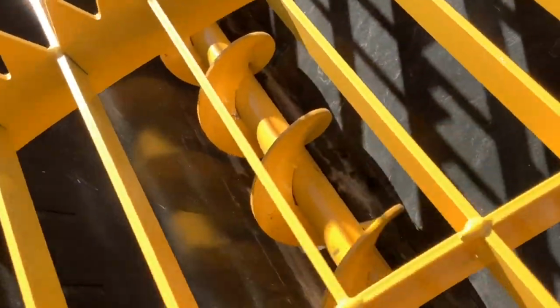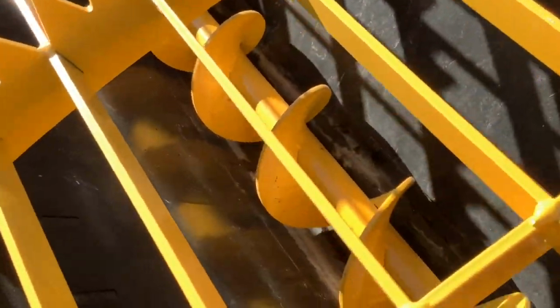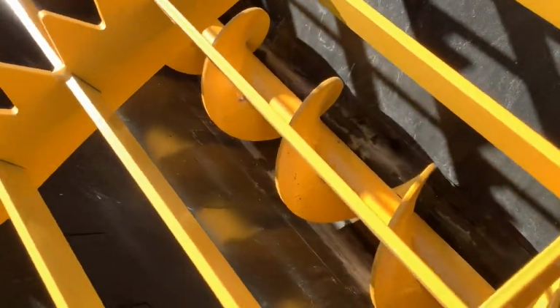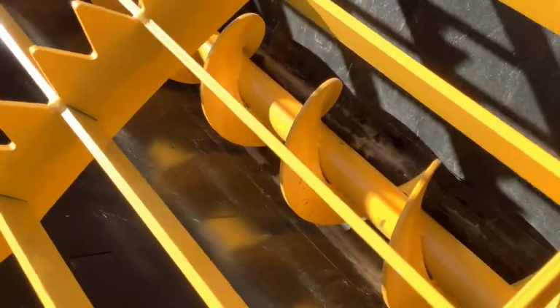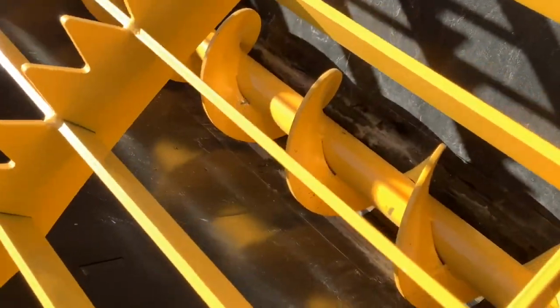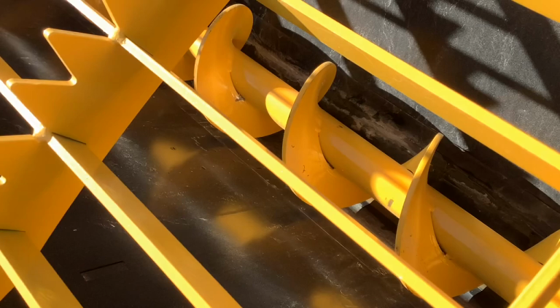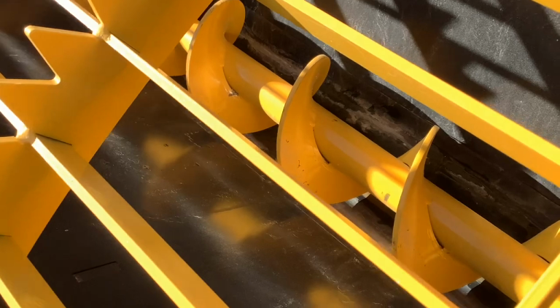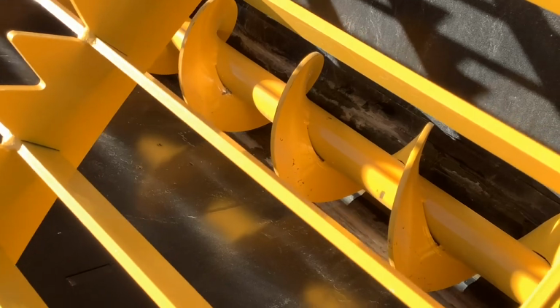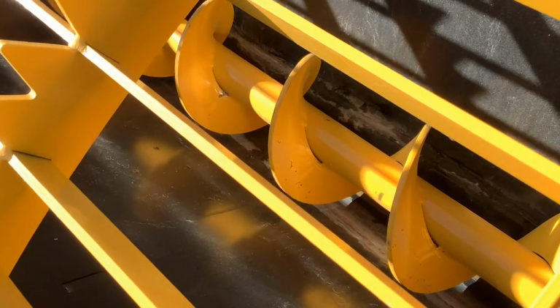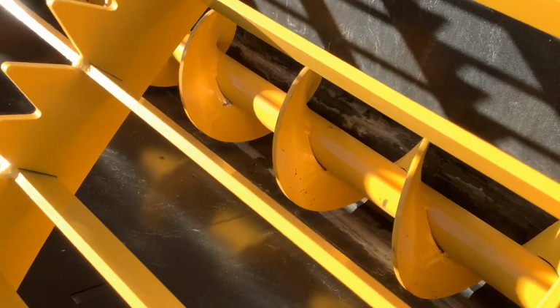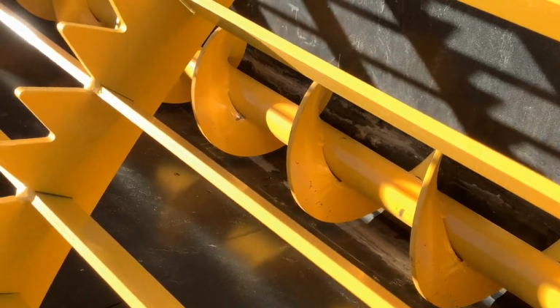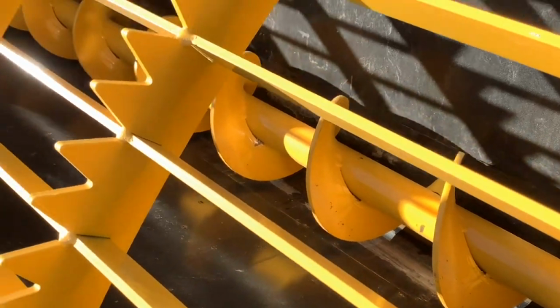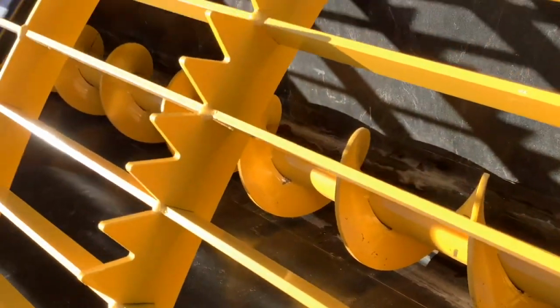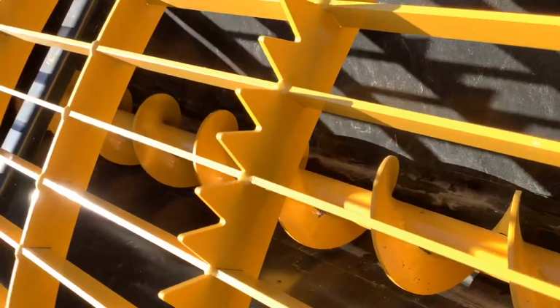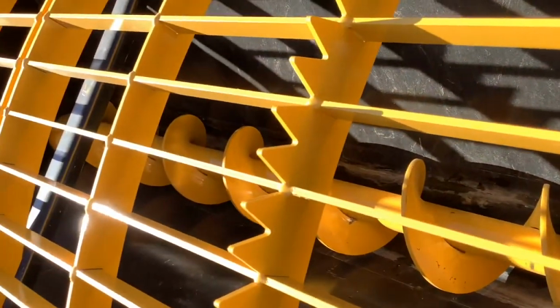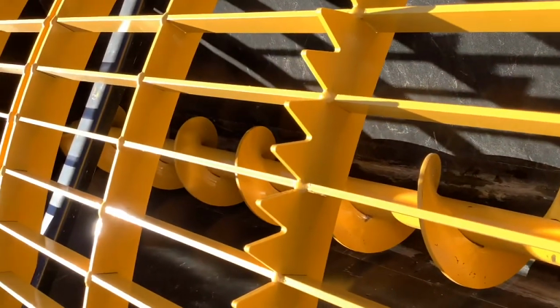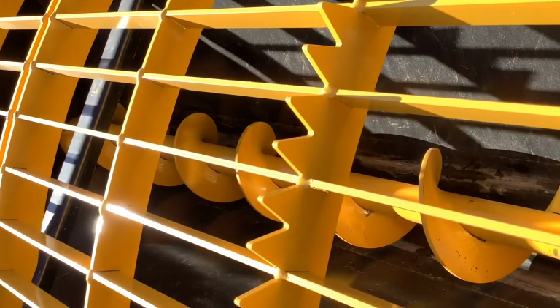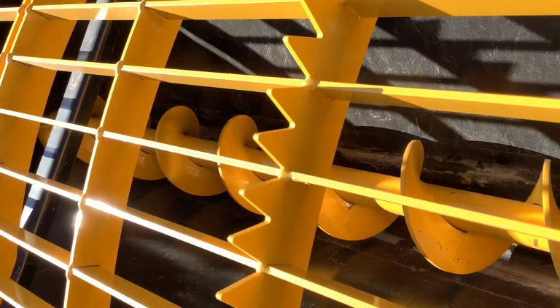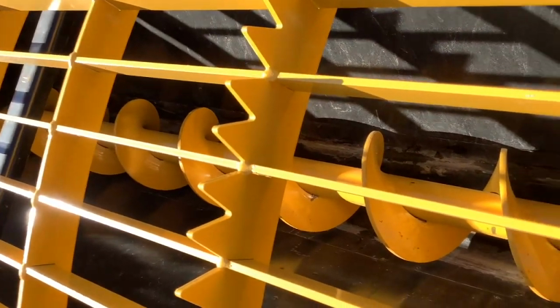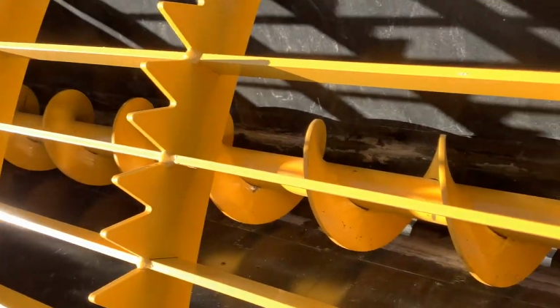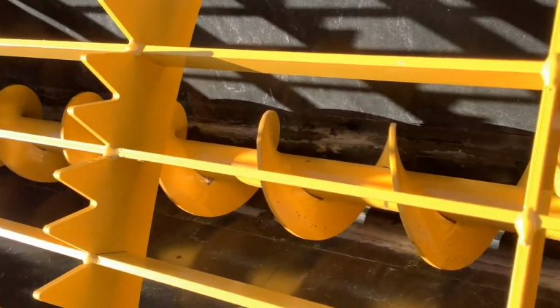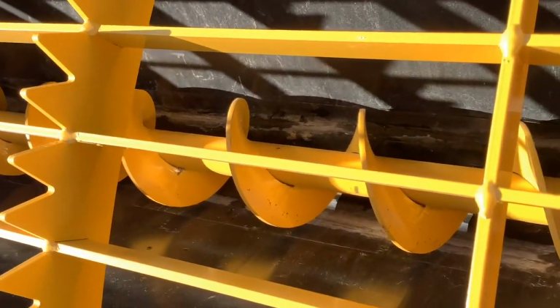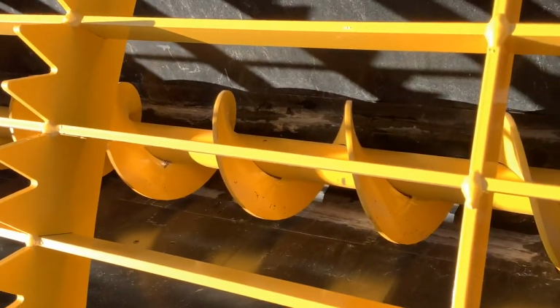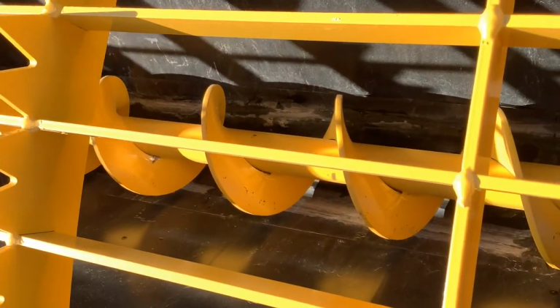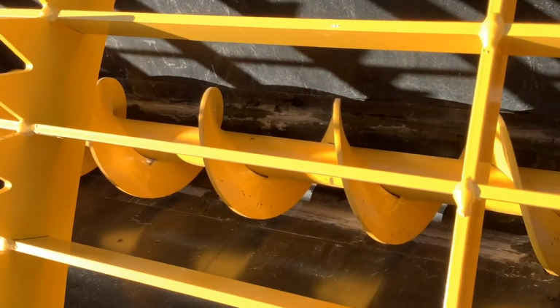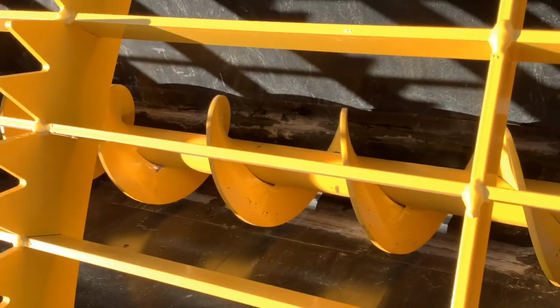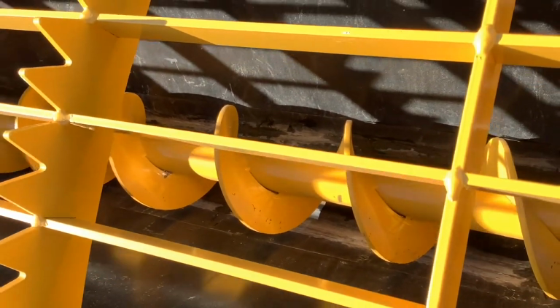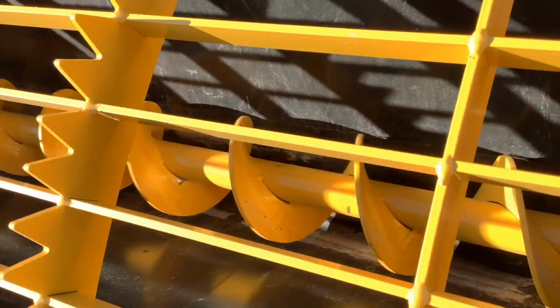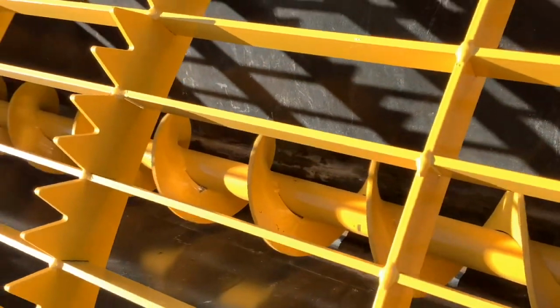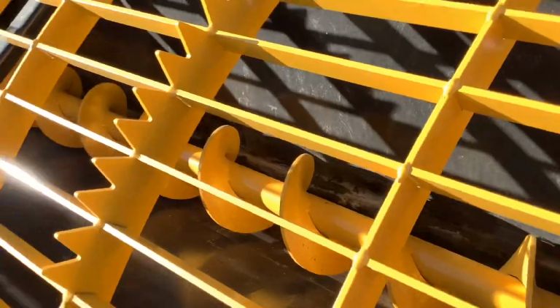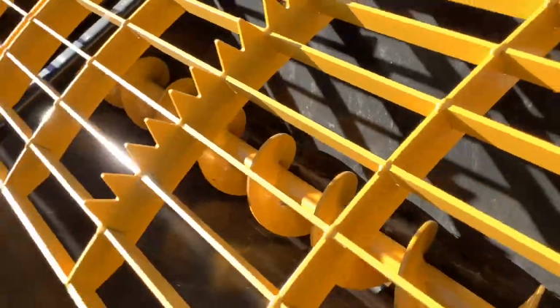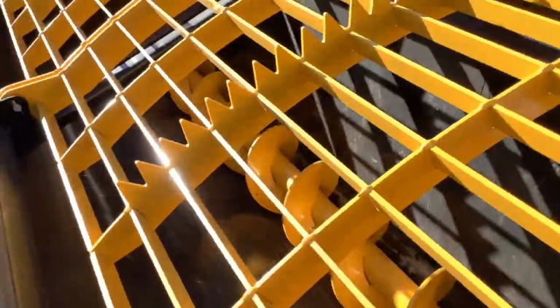Down in there you've got a big eight-inch auger running the length of the mixer, and that's powered hydraulically.